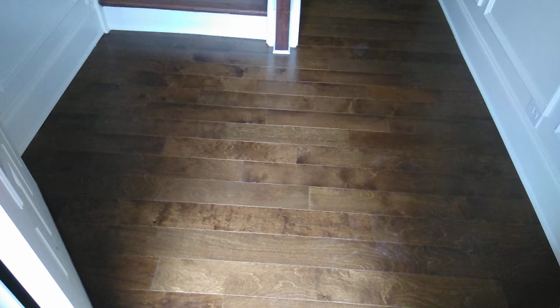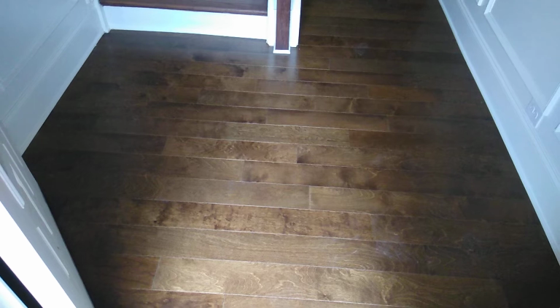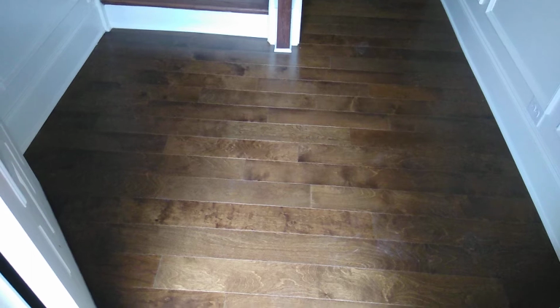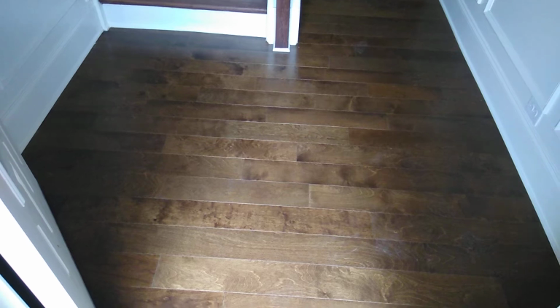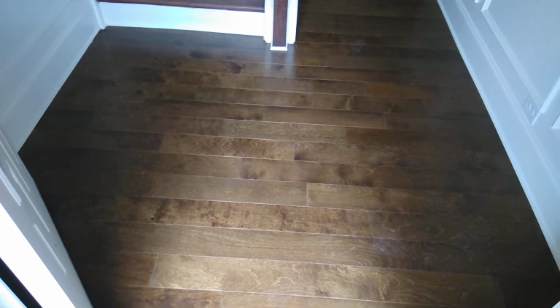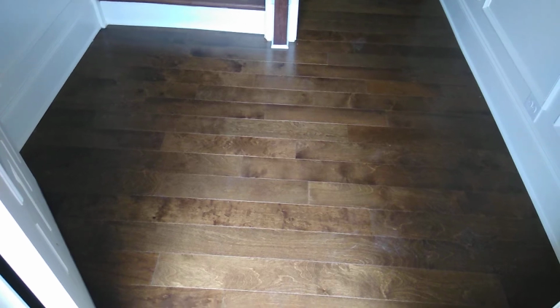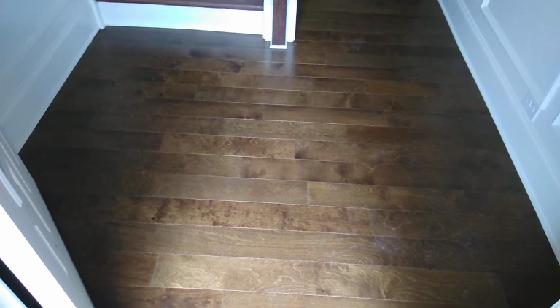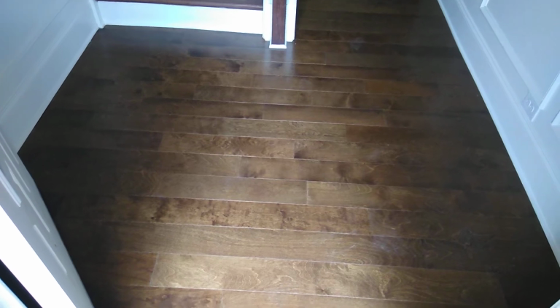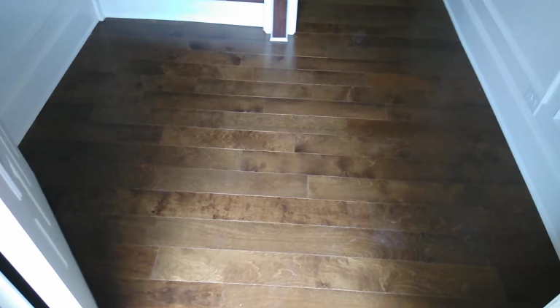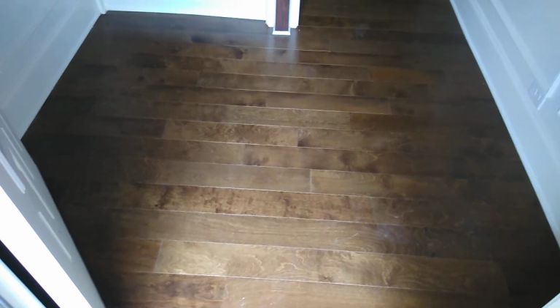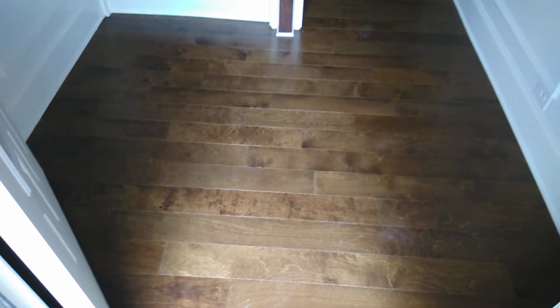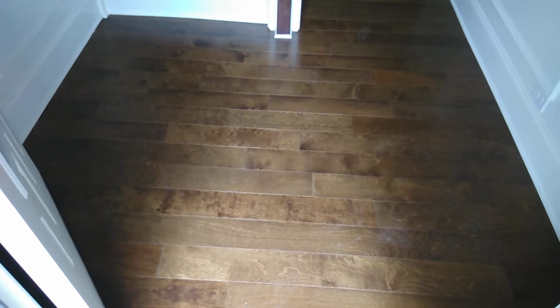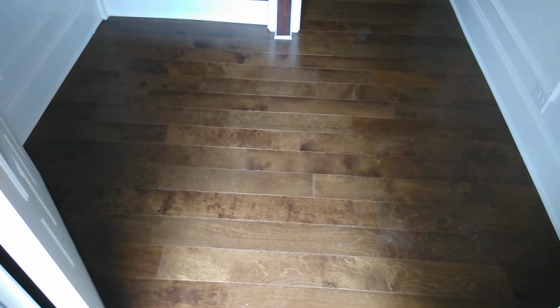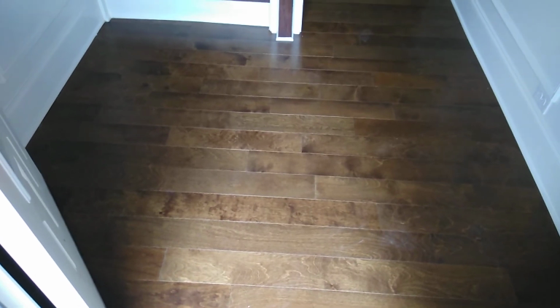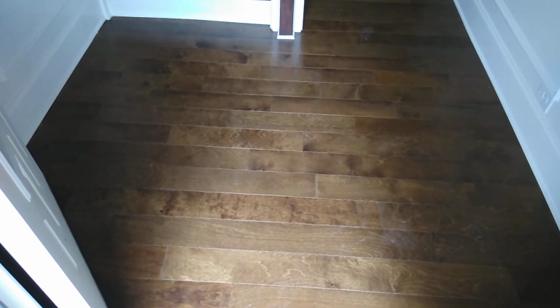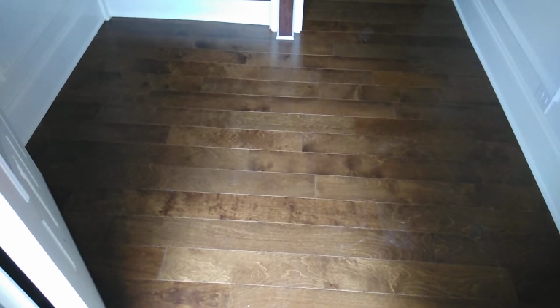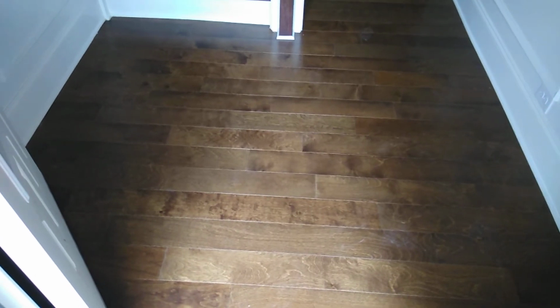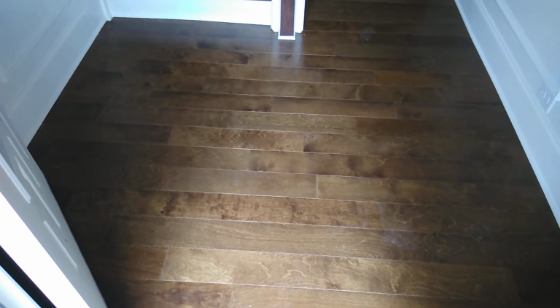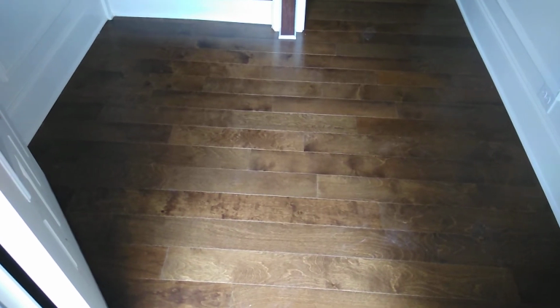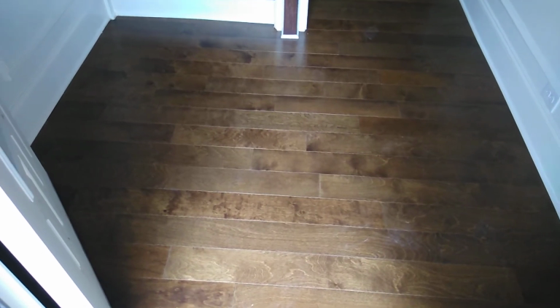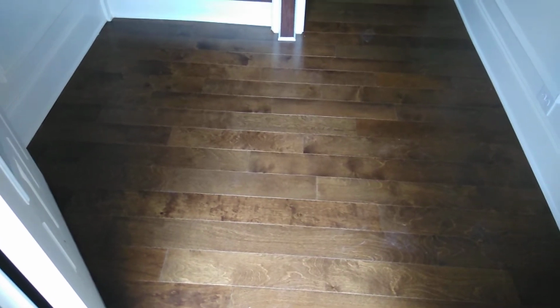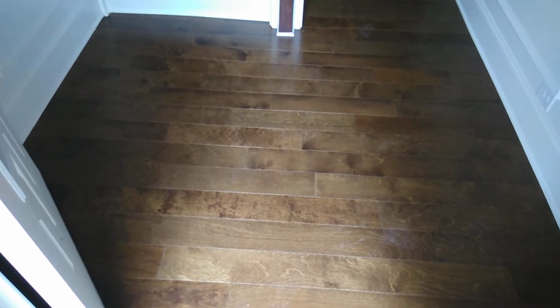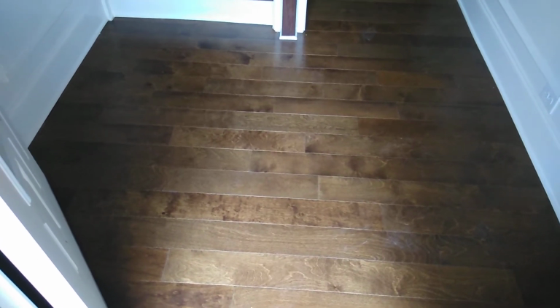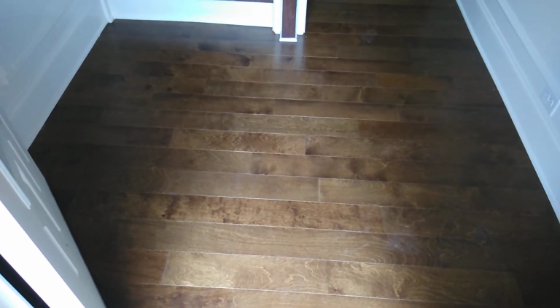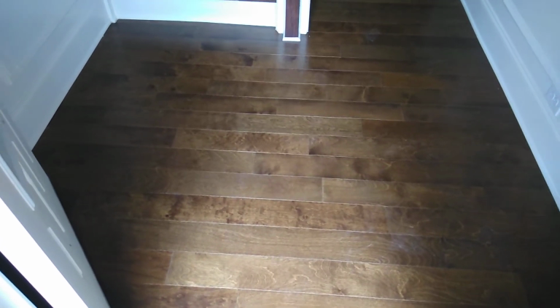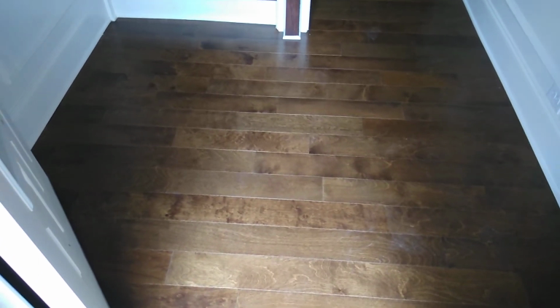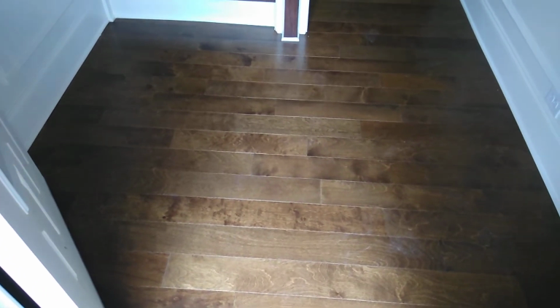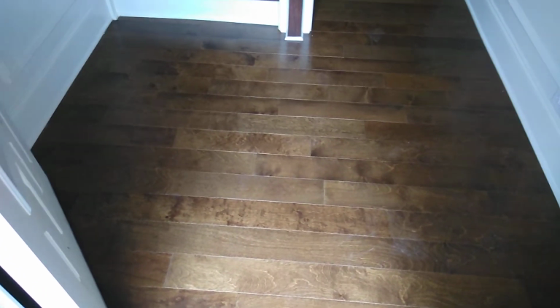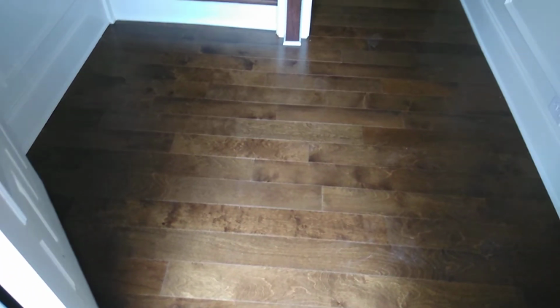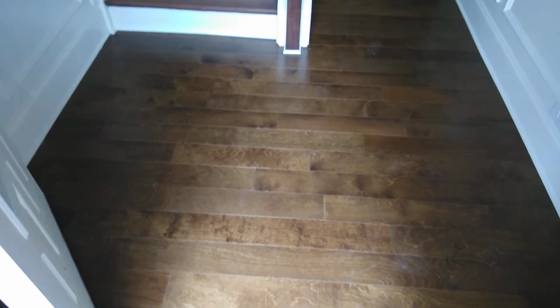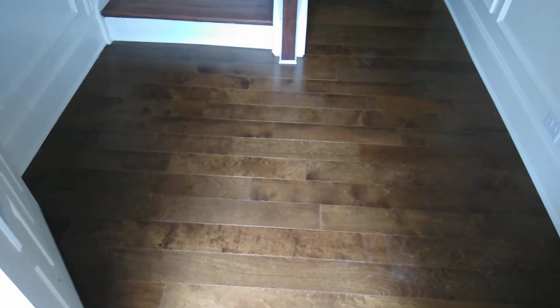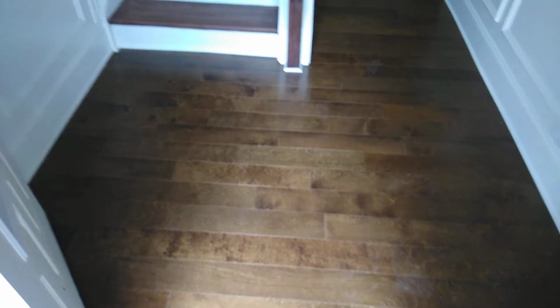Here's an update of the townhomes. They are pretty much completed.